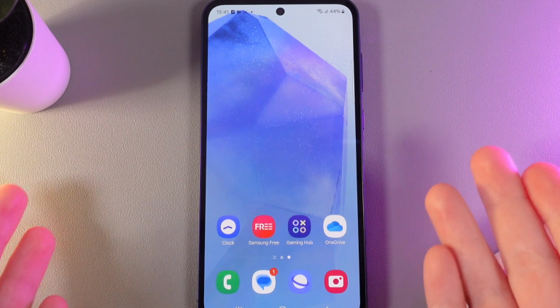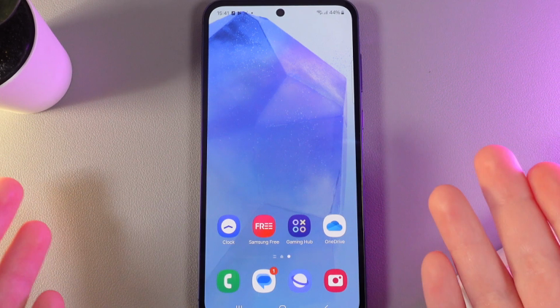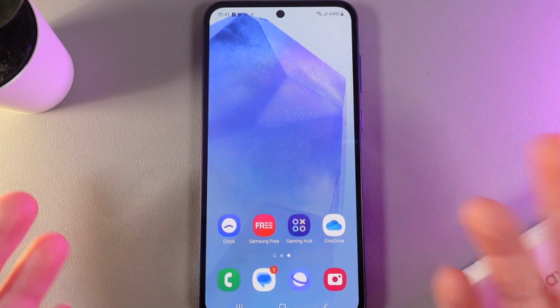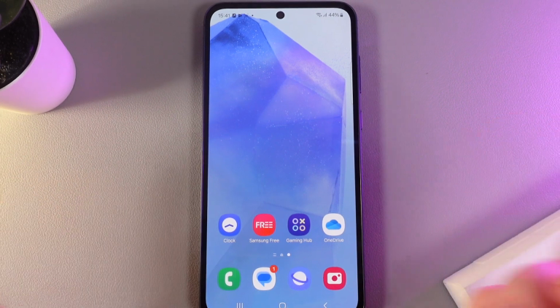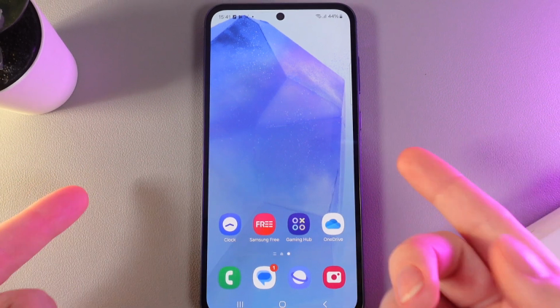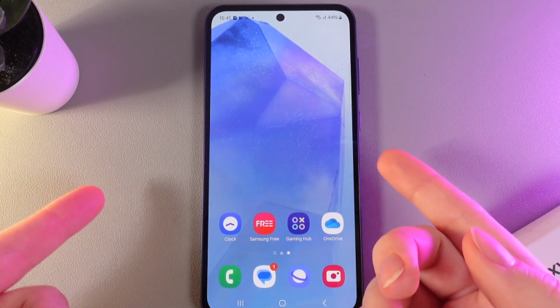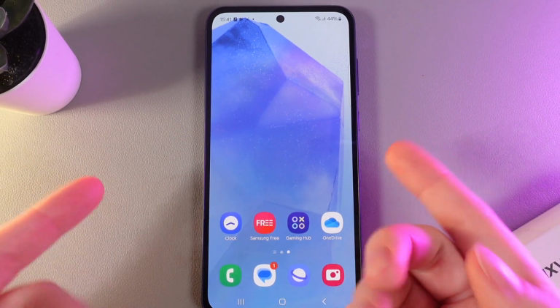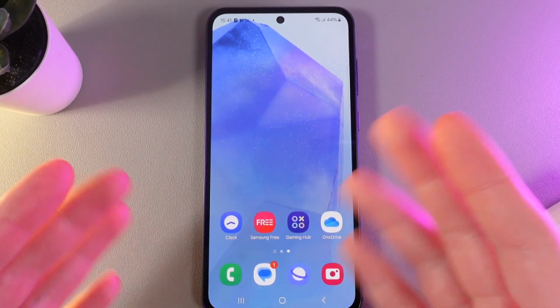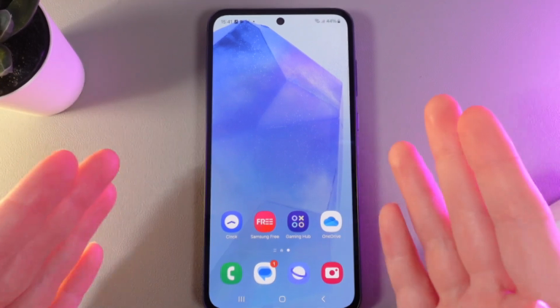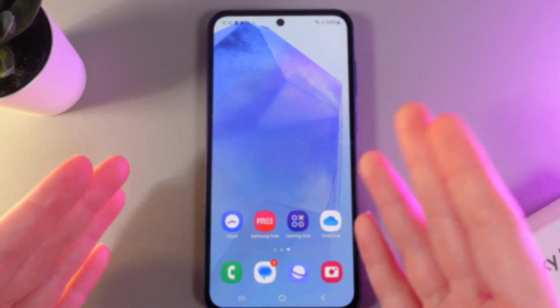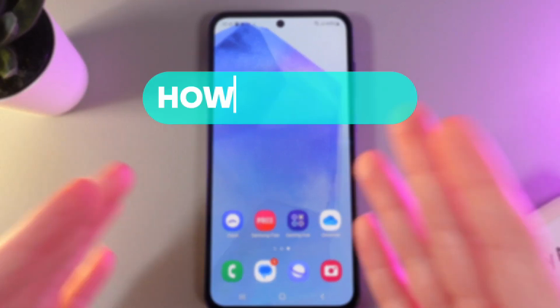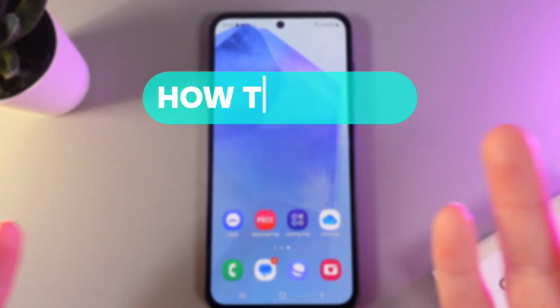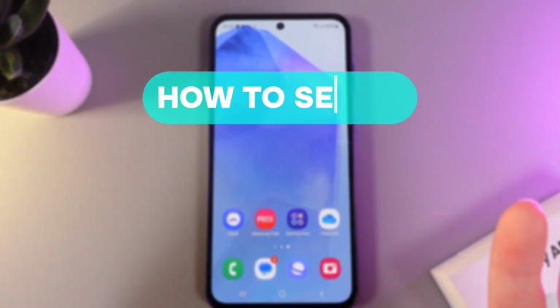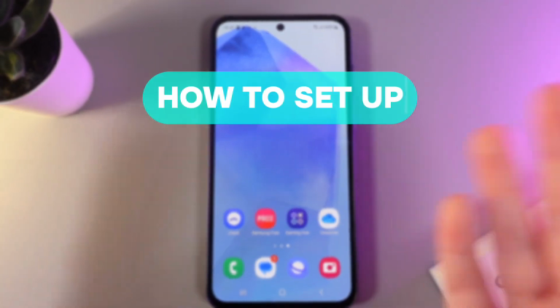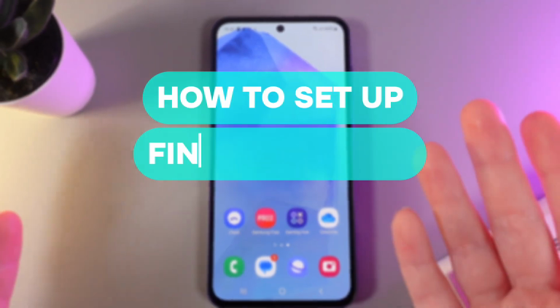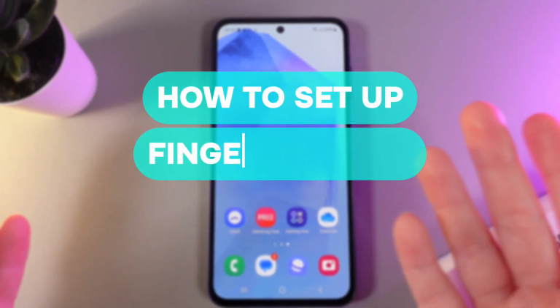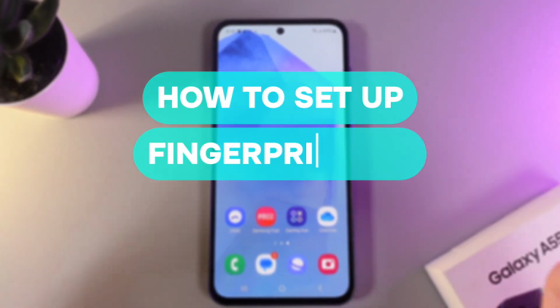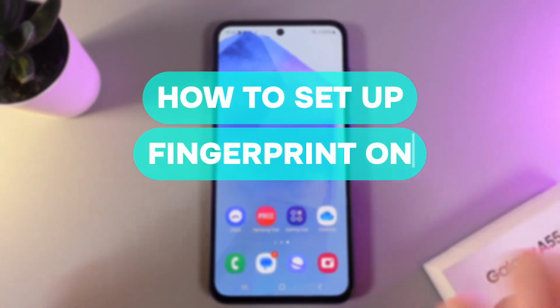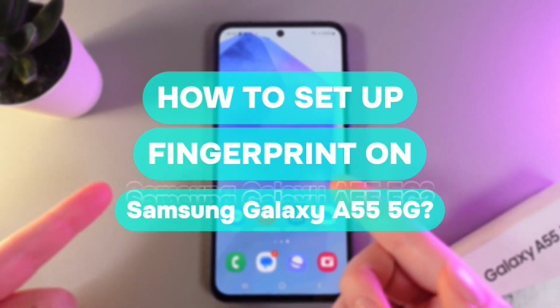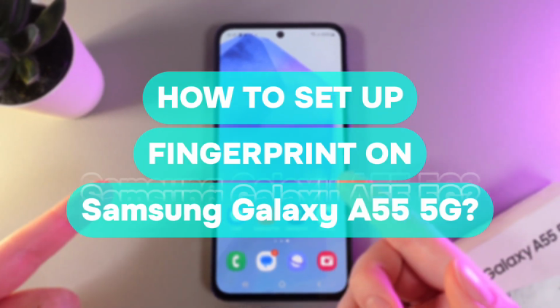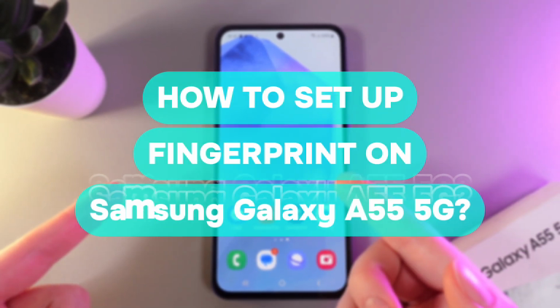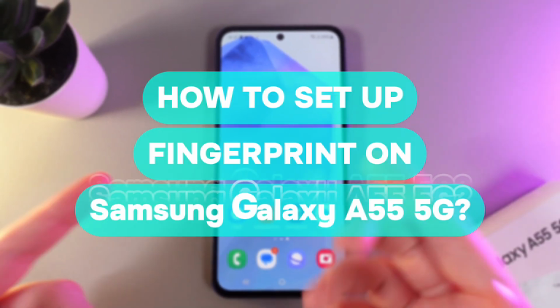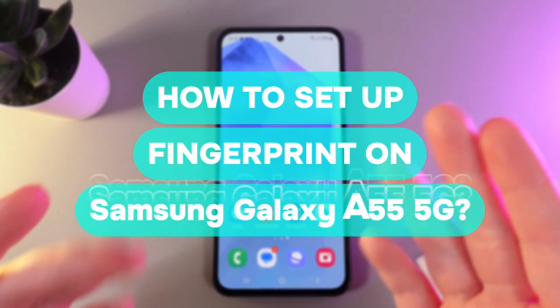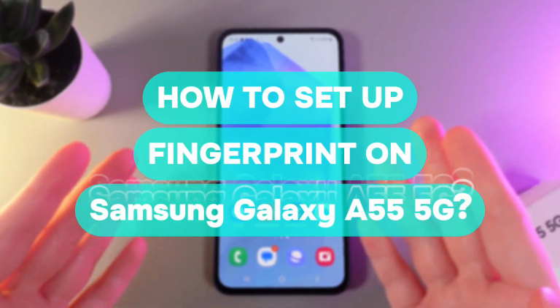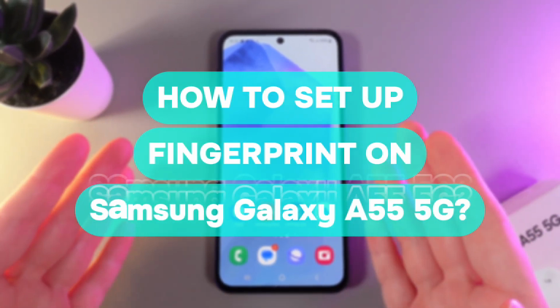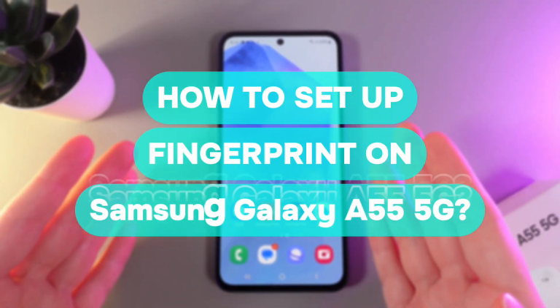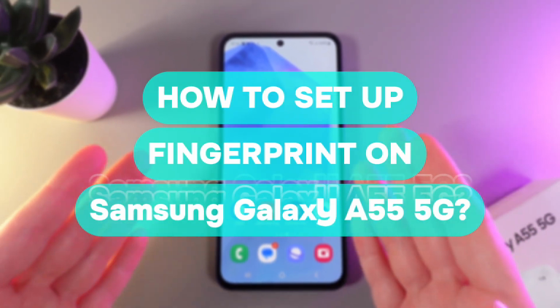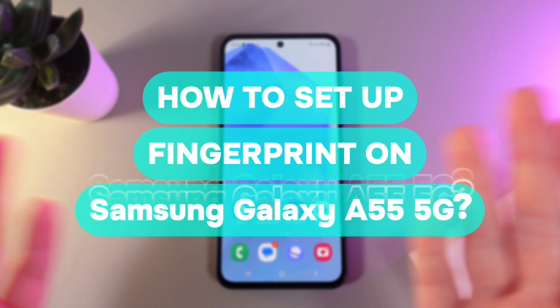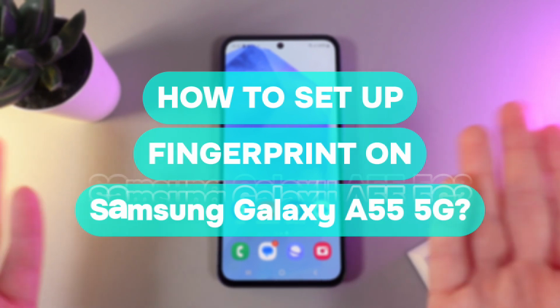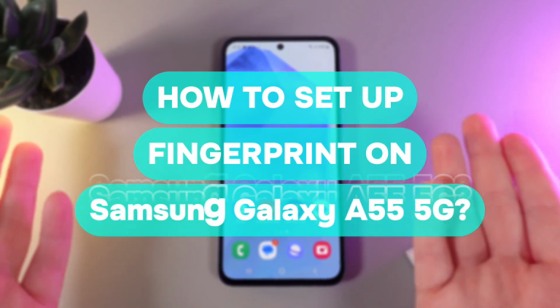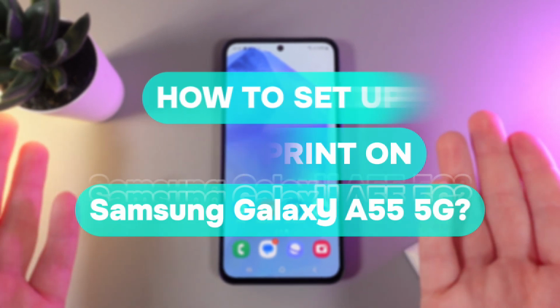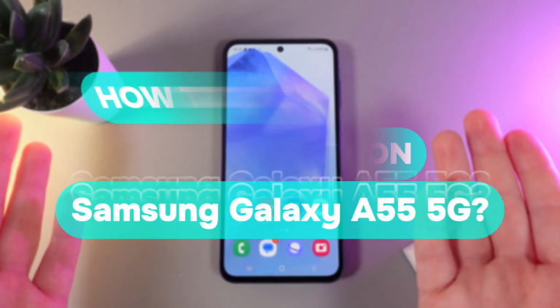Hi there! In today's video, I'll show you how to set up fingerprint on your Samsung Galaxy A55. Let's get started.